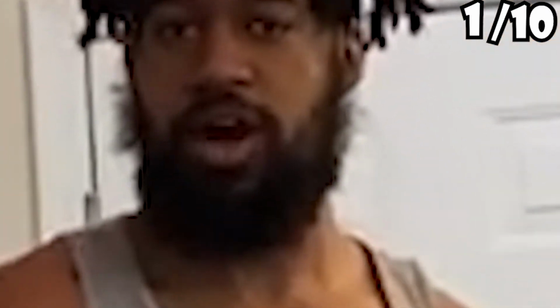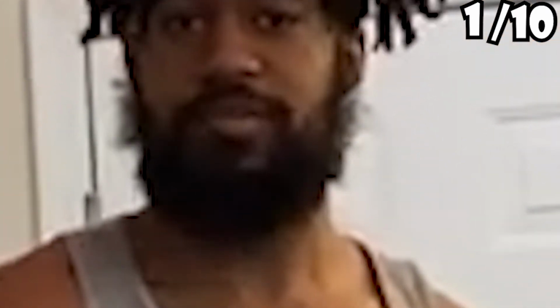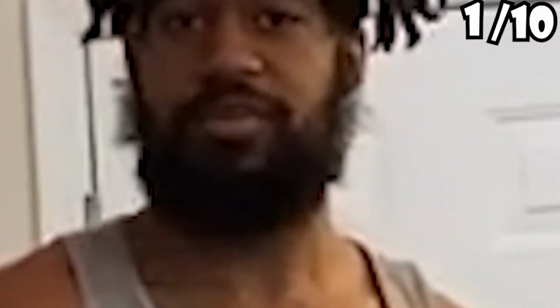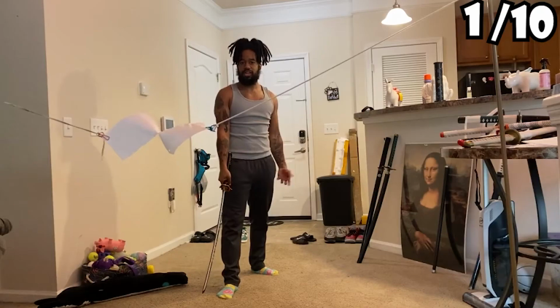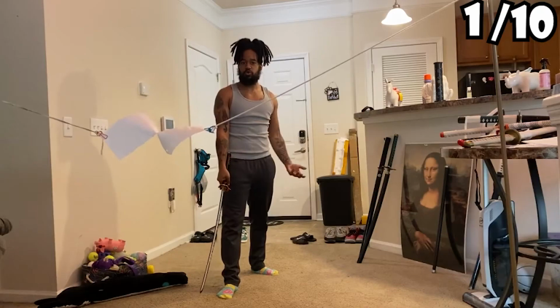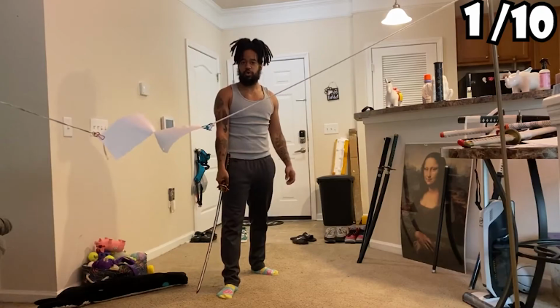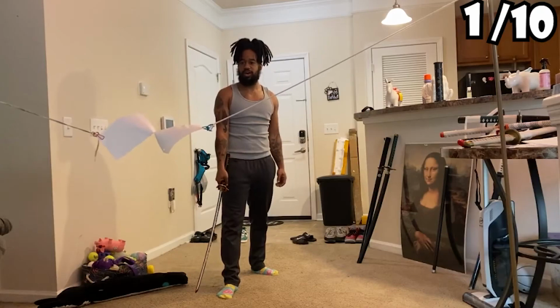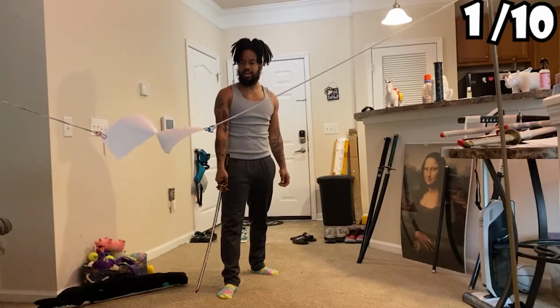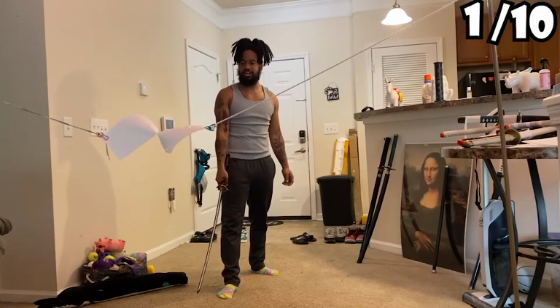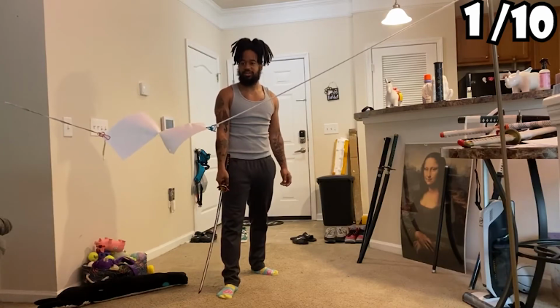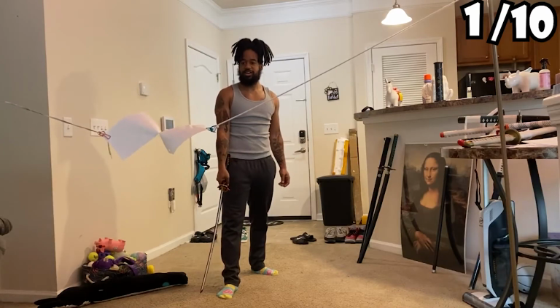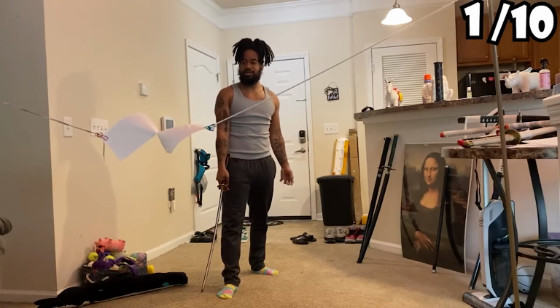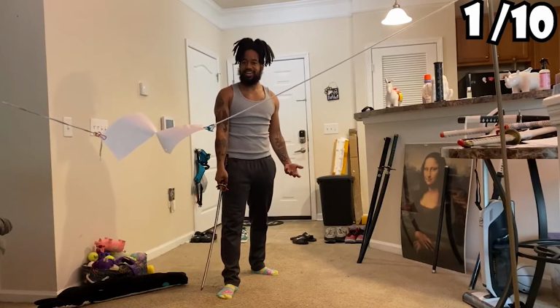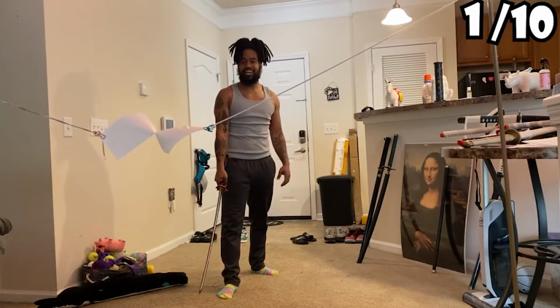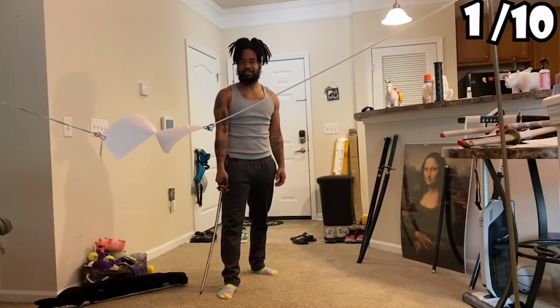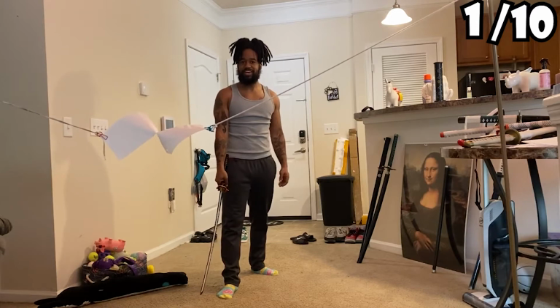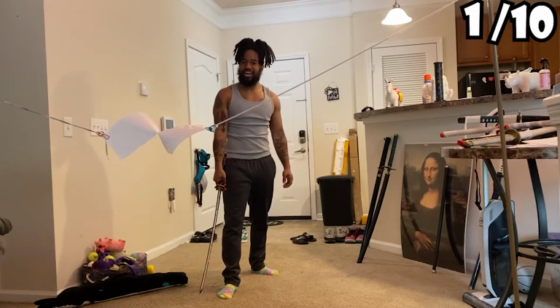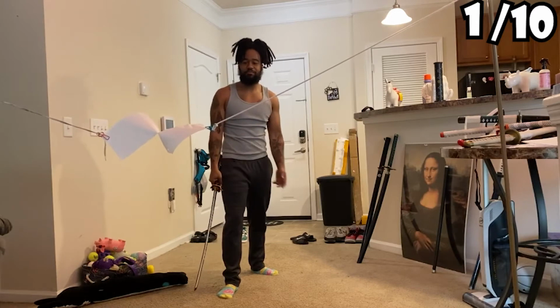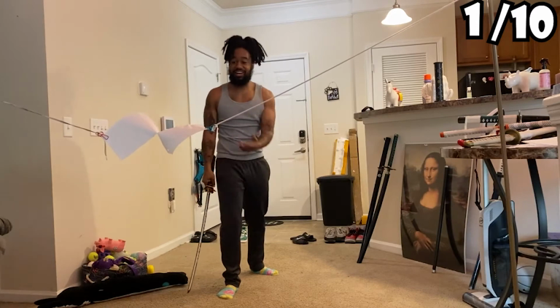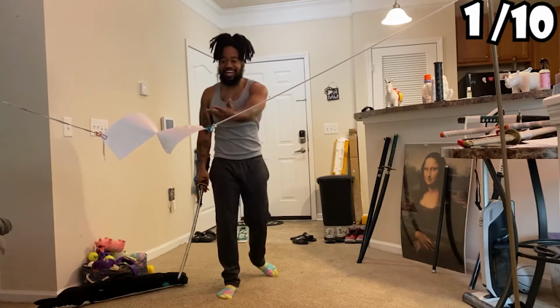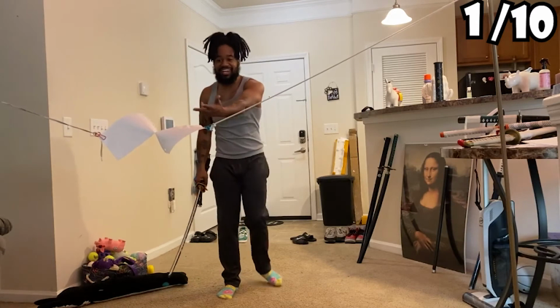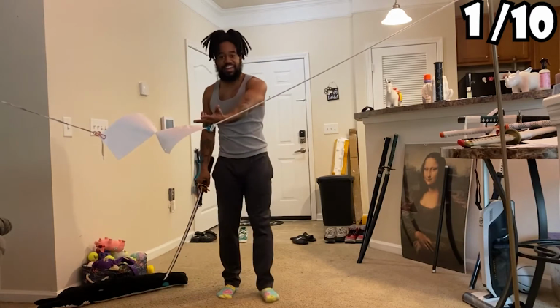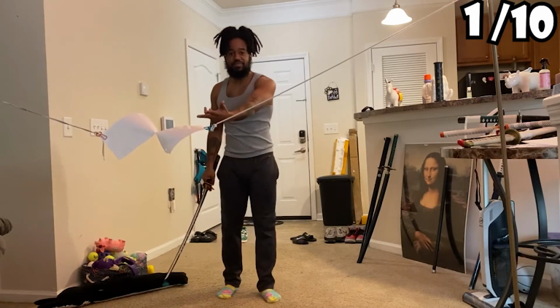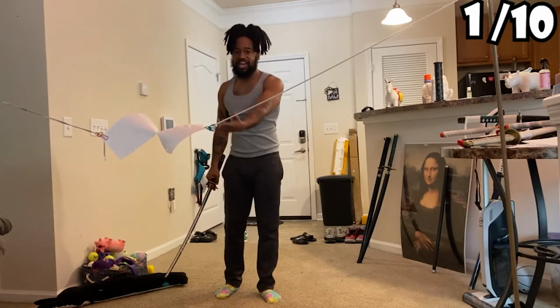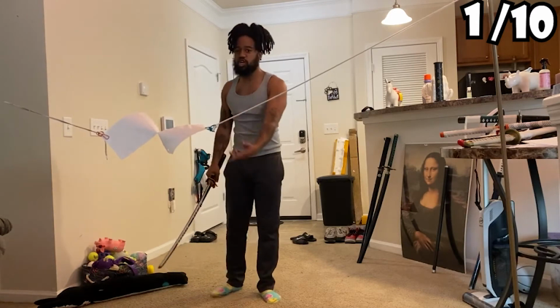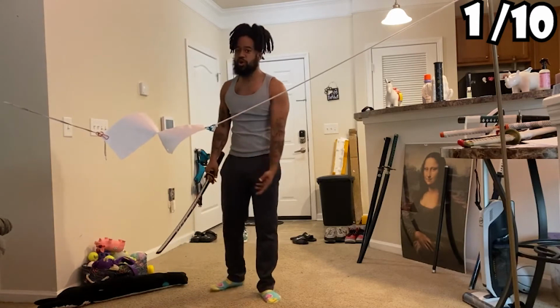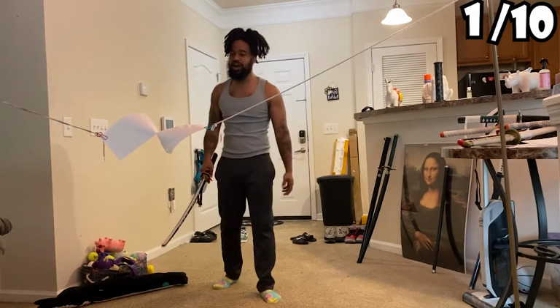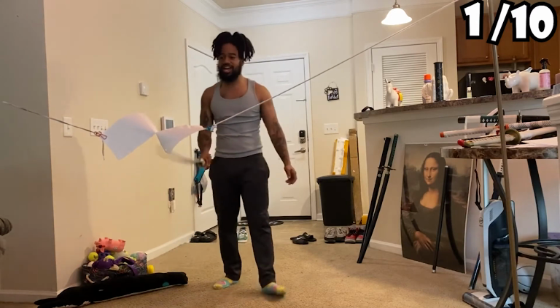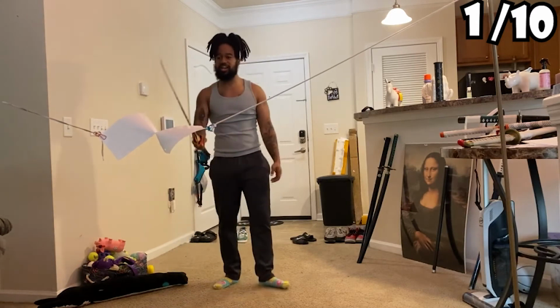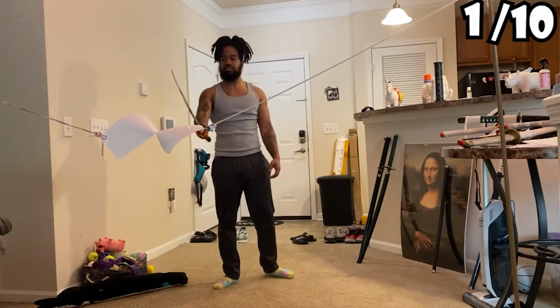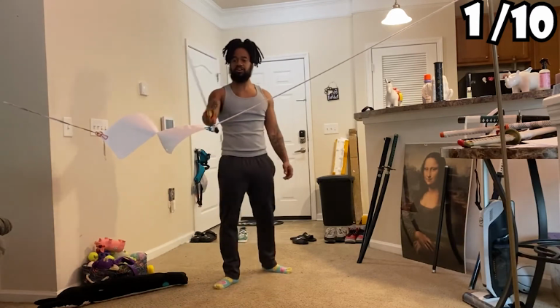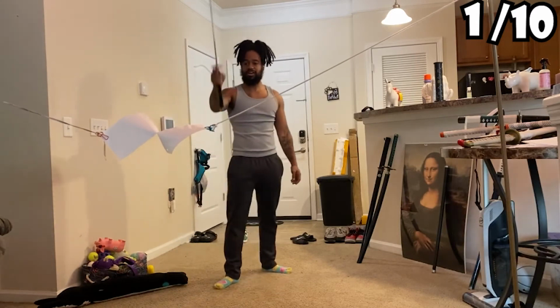I can do it with one hand though. But look at that — it ain't cutting, bro. Look at that, I can do it with one hand though, okay.